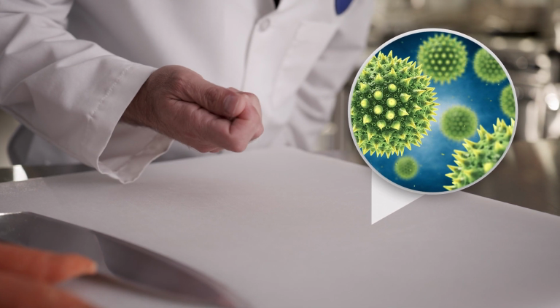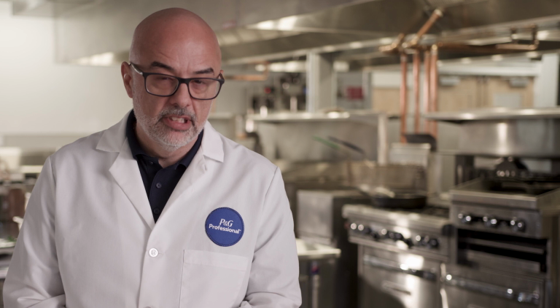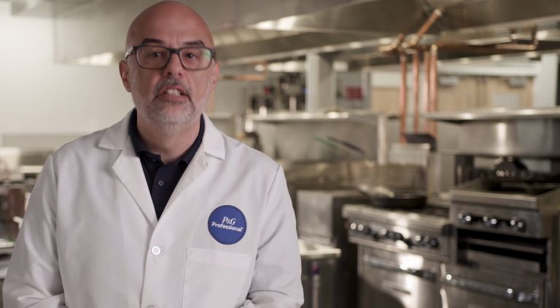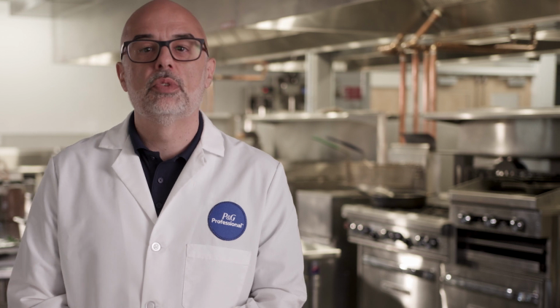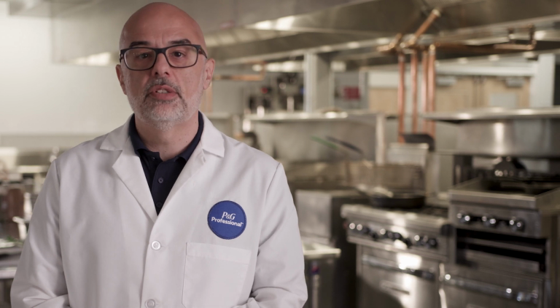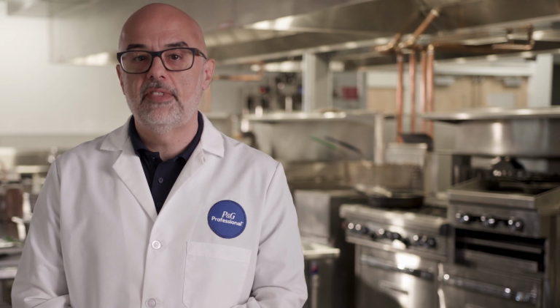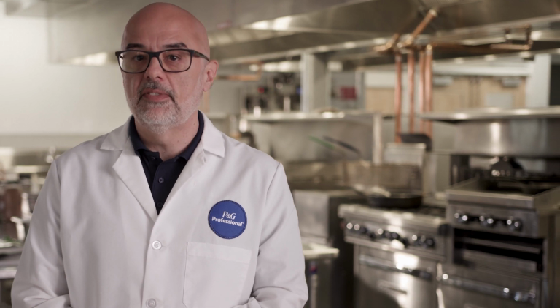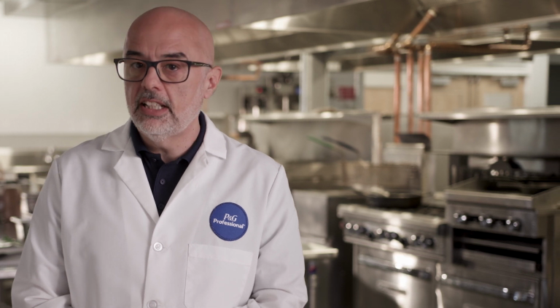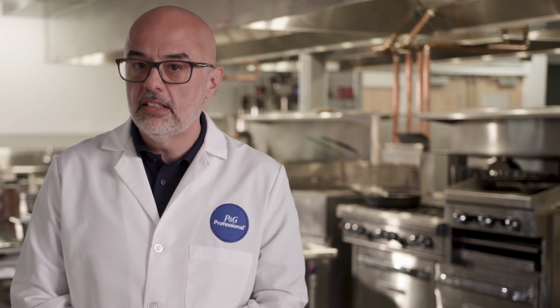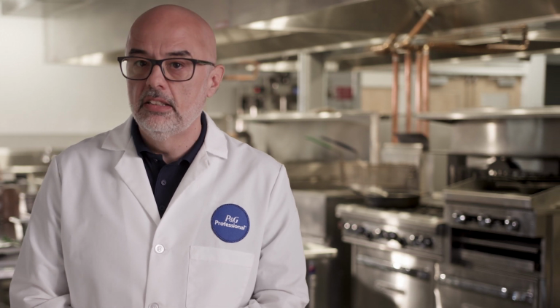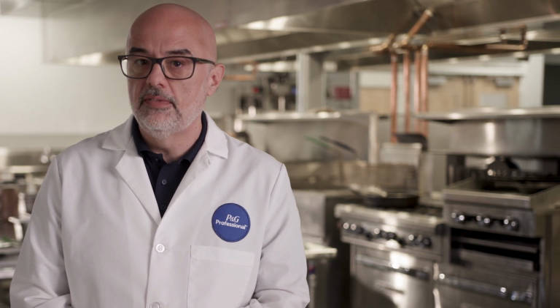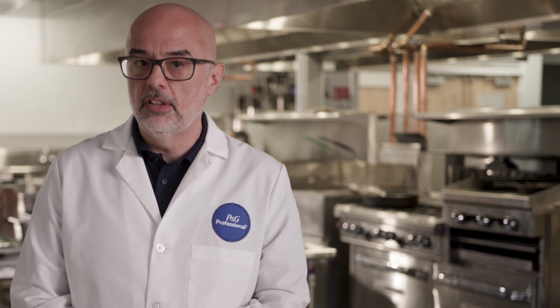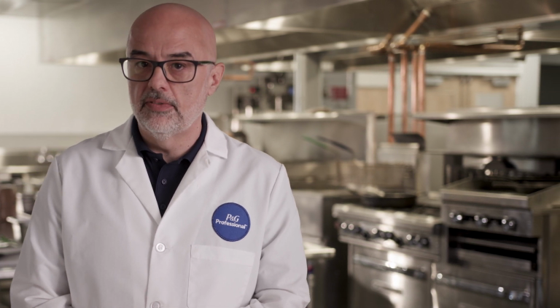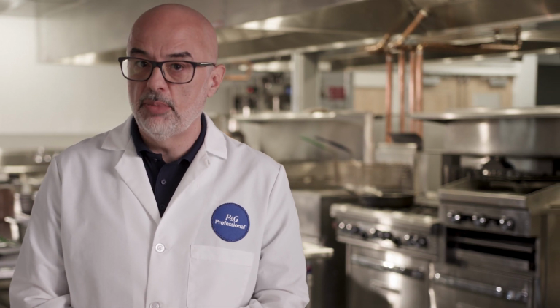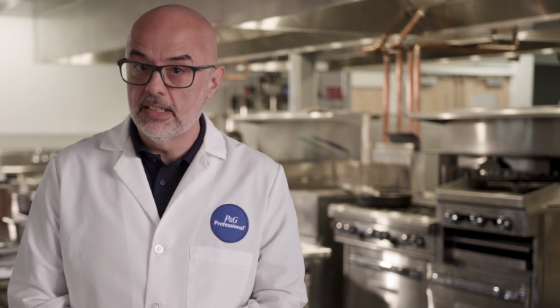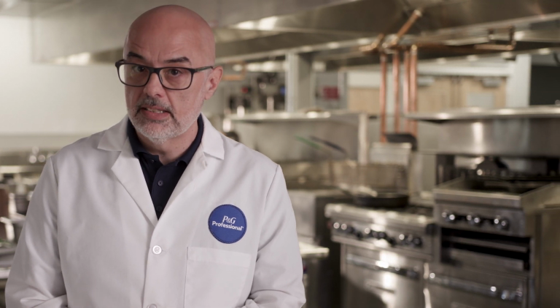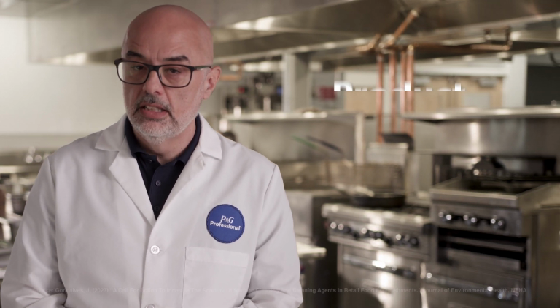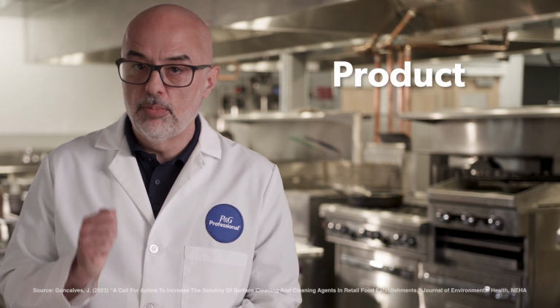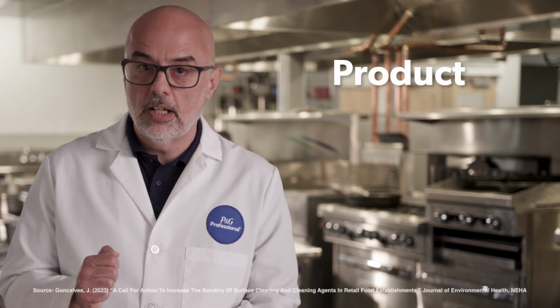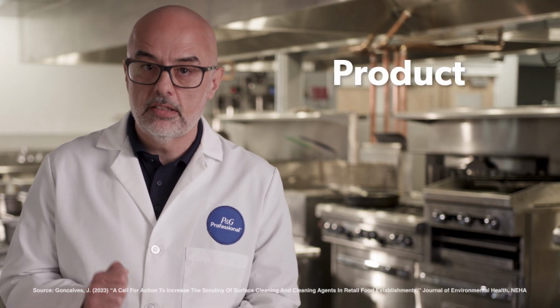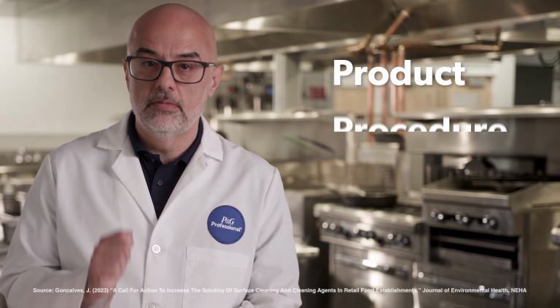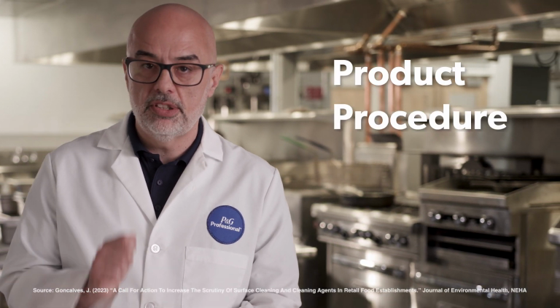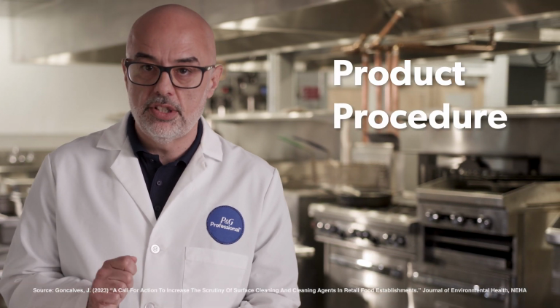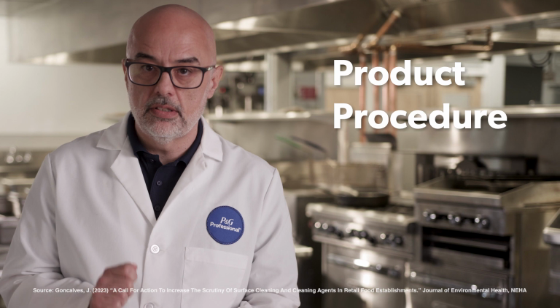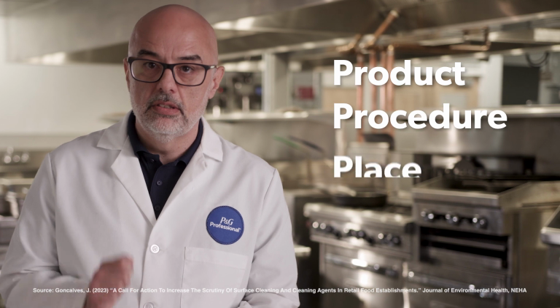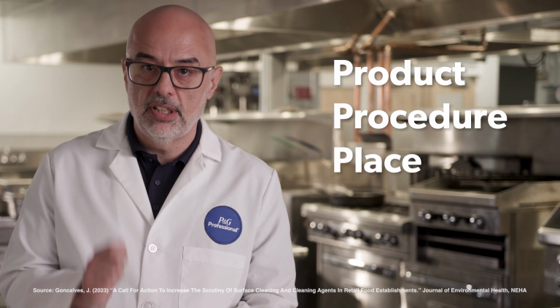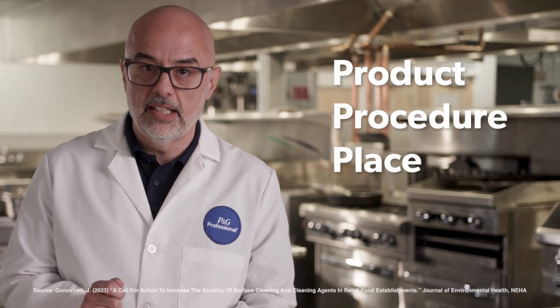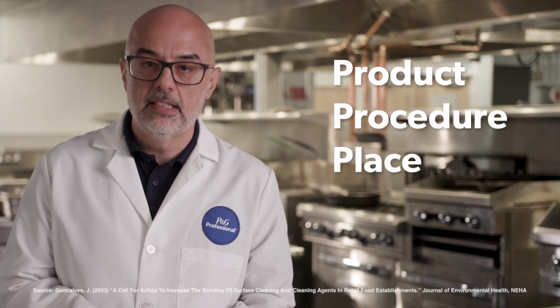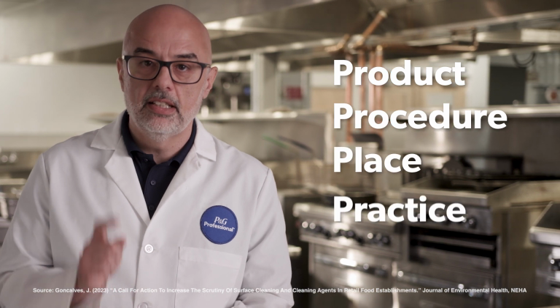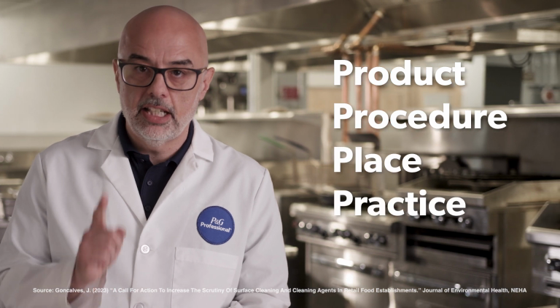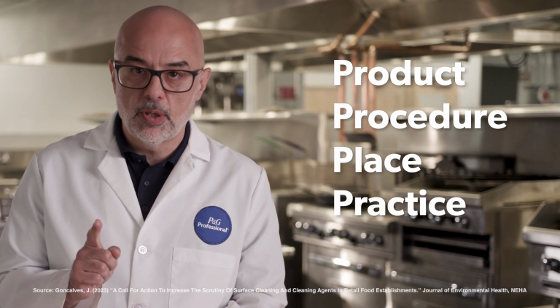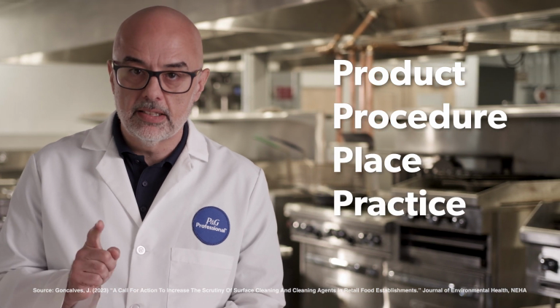To ensure effective cleaning, follow the four Ps: Product, Procedure, Place, and Practice.